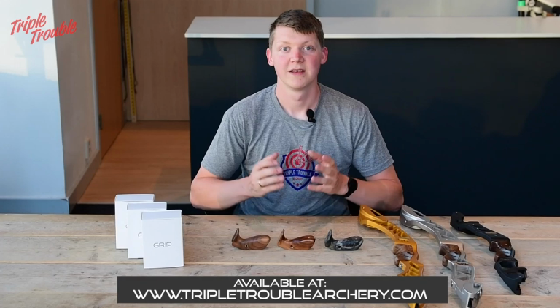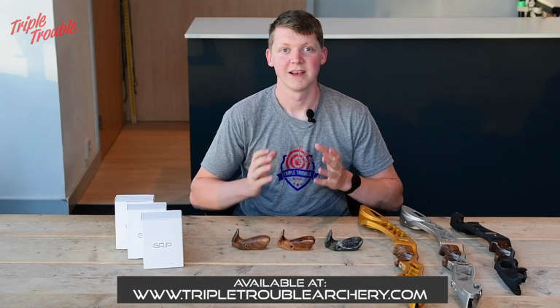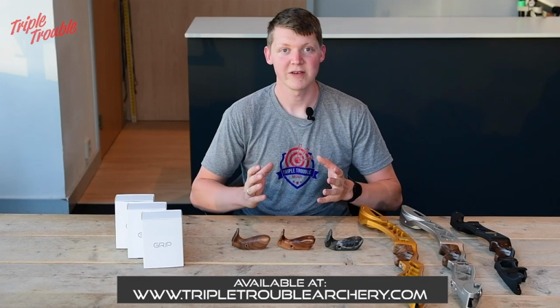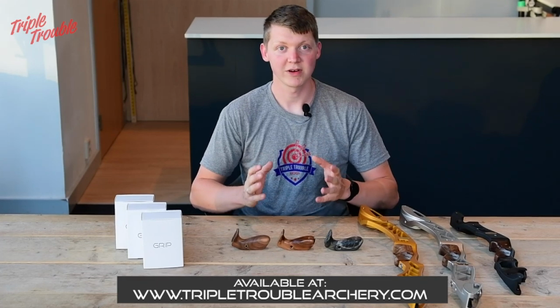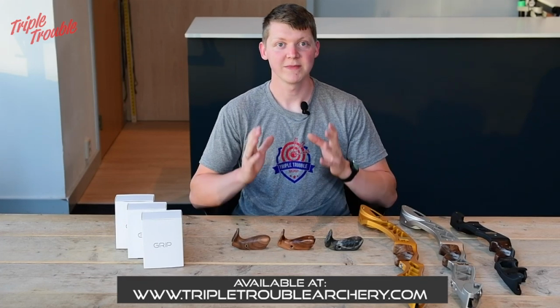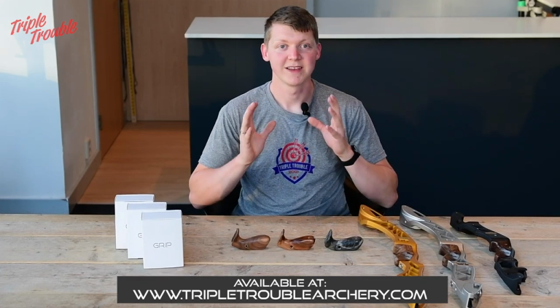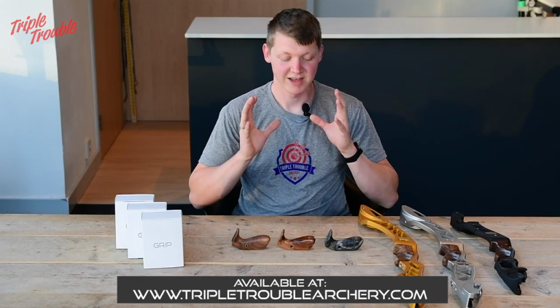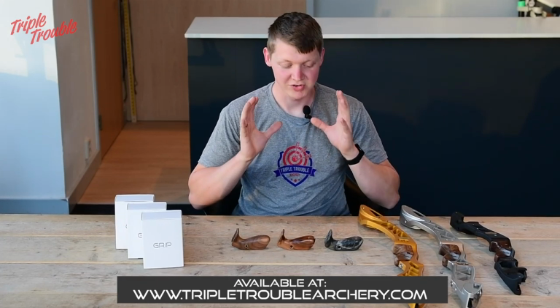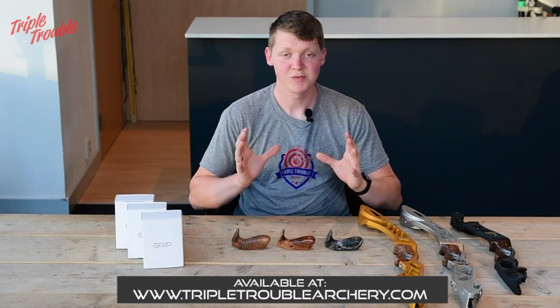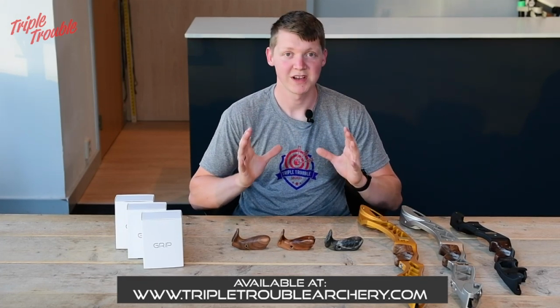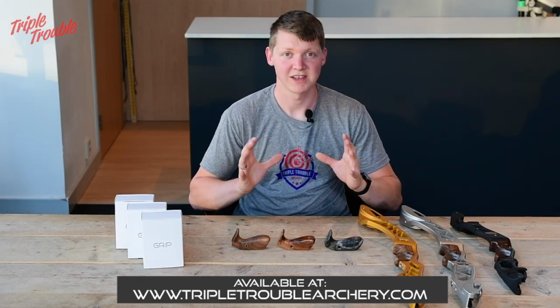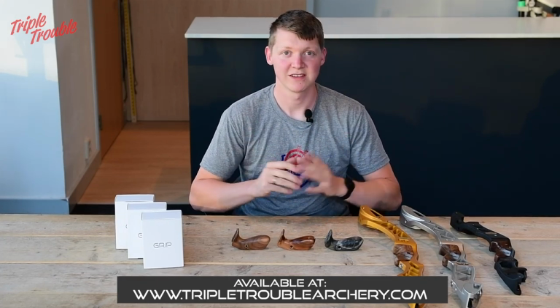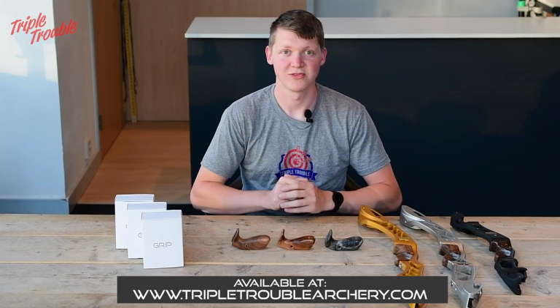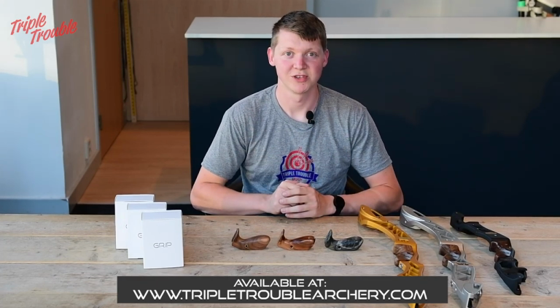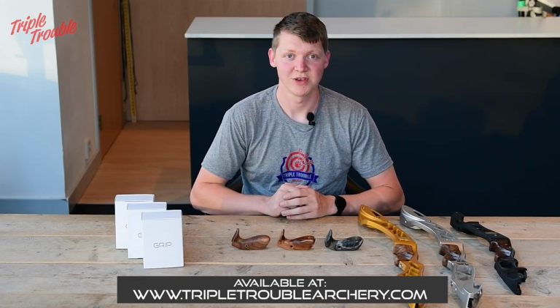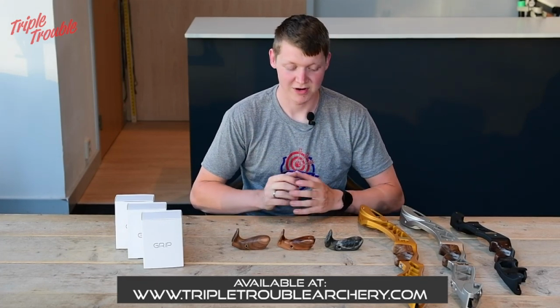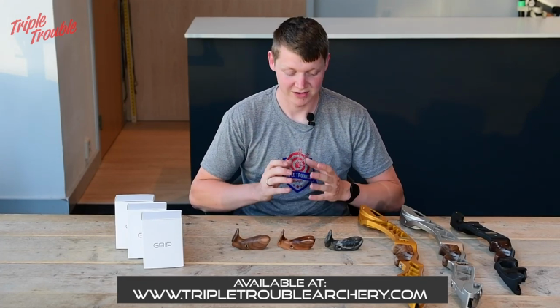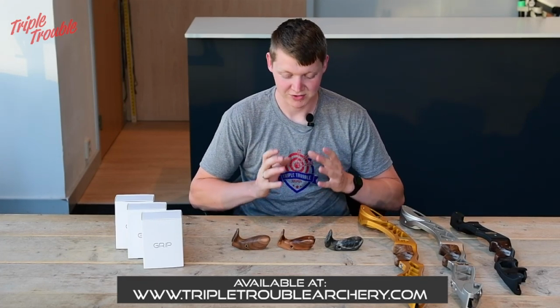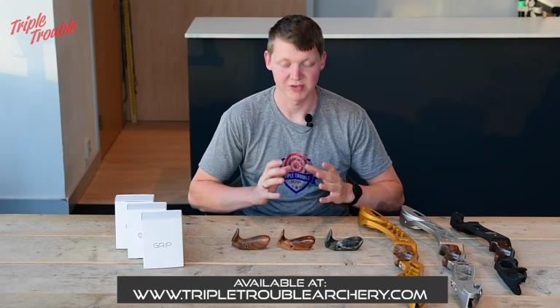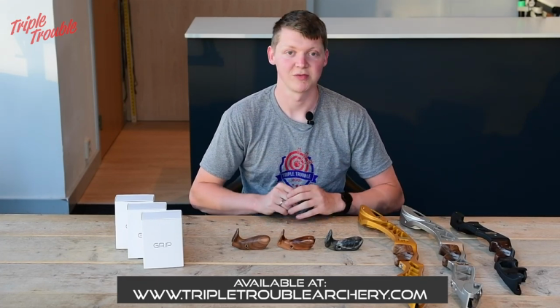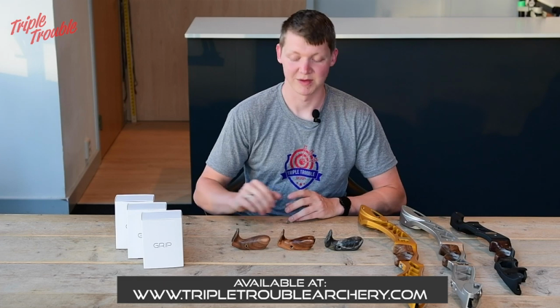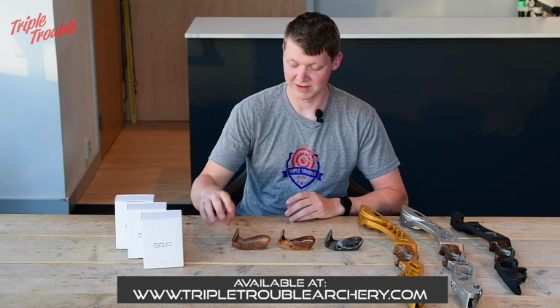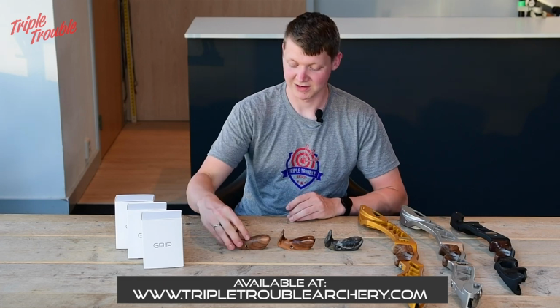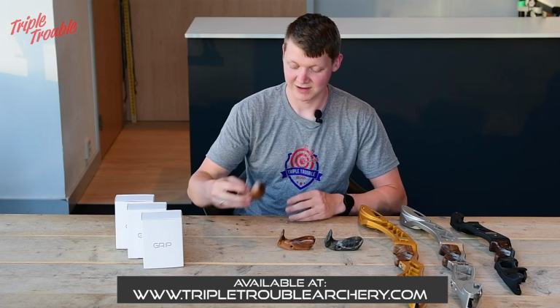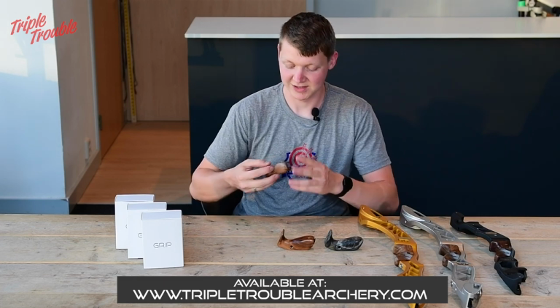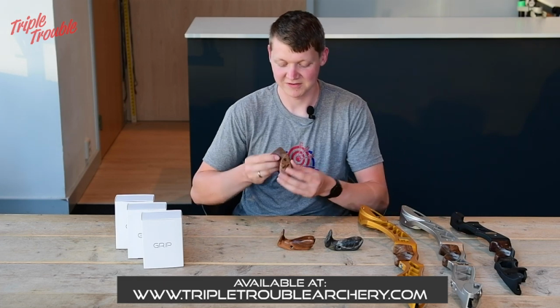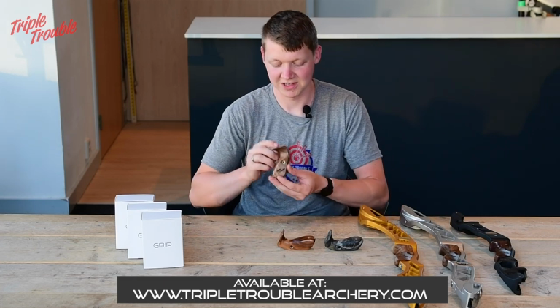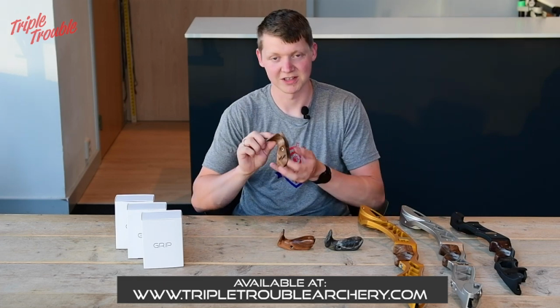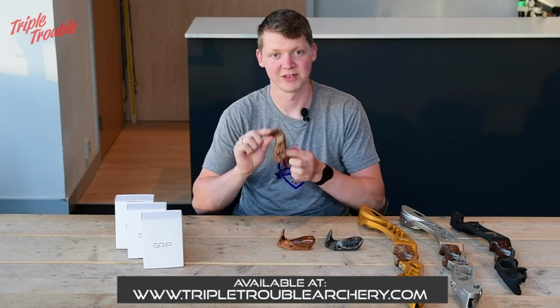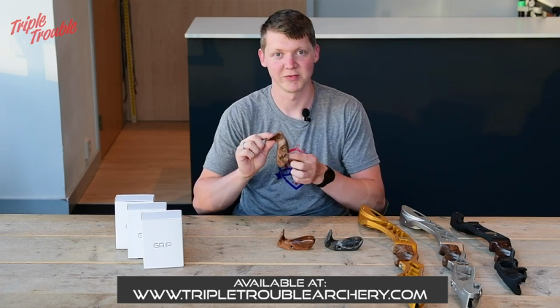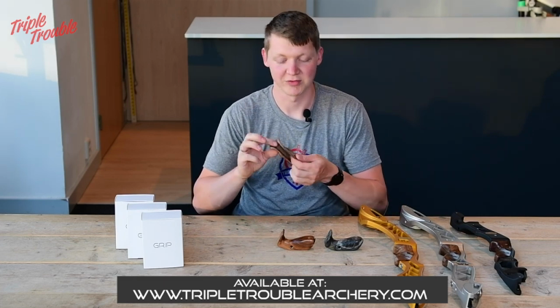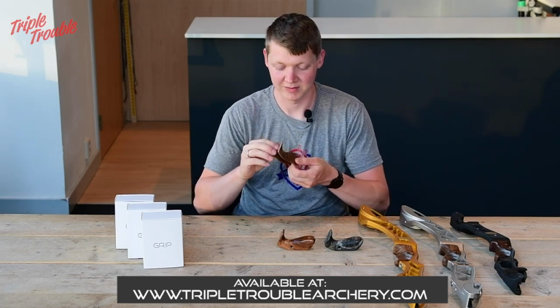Hello everyone. I am super excited to show you our new Triple Trouble Grip — the Chef edition of the Triple Trouble Grip.